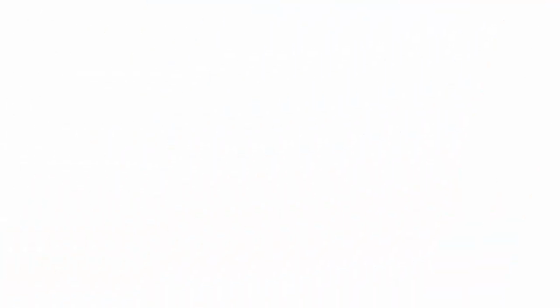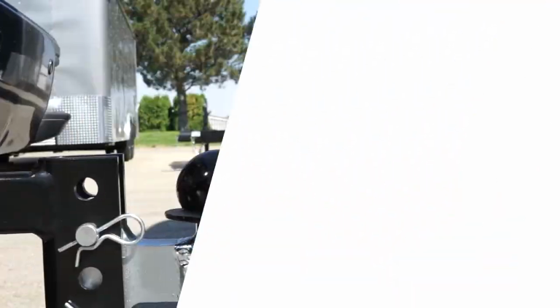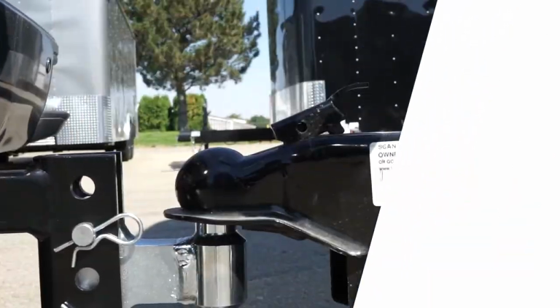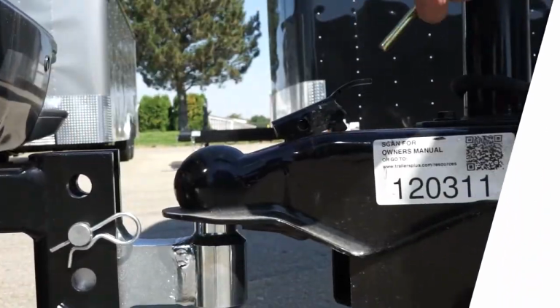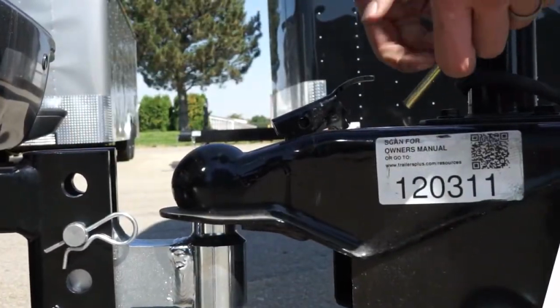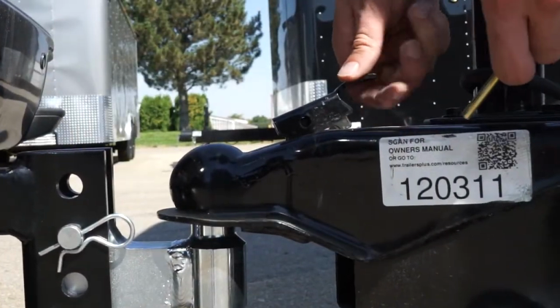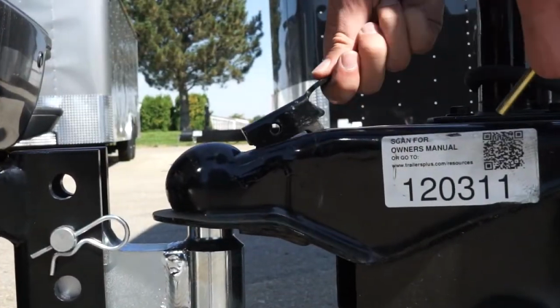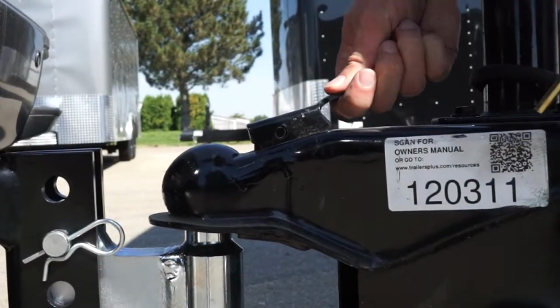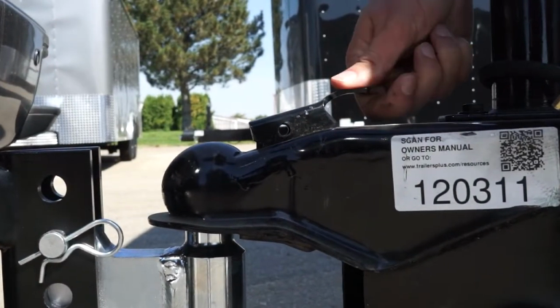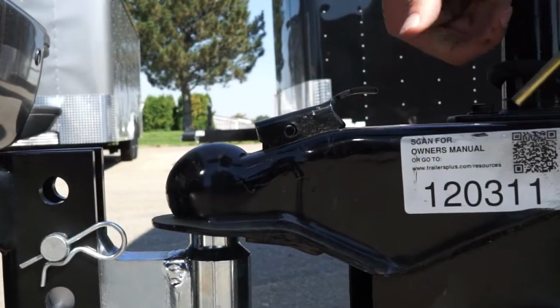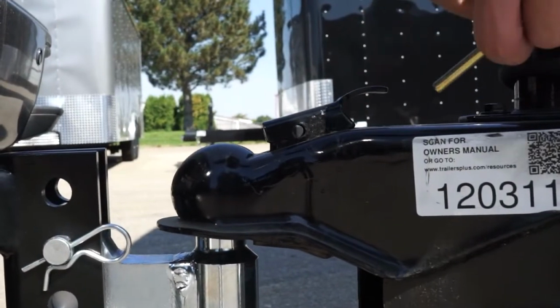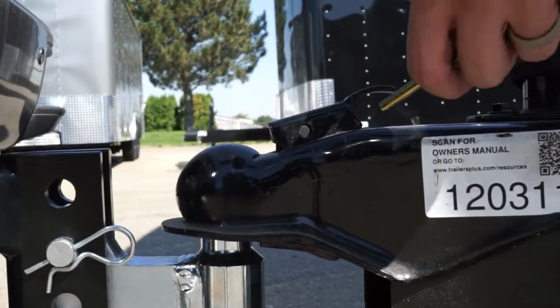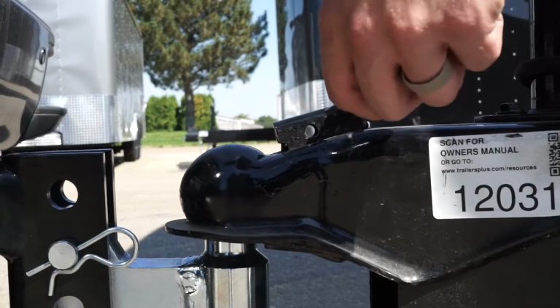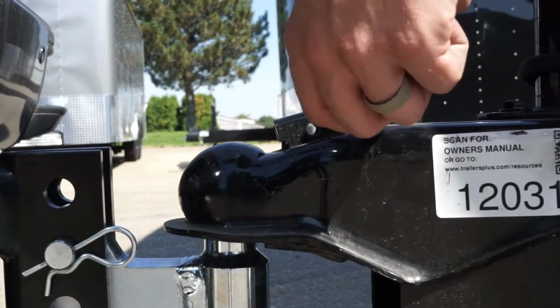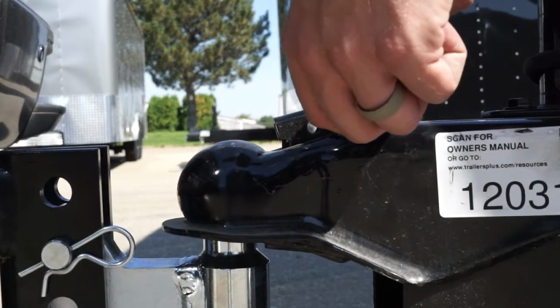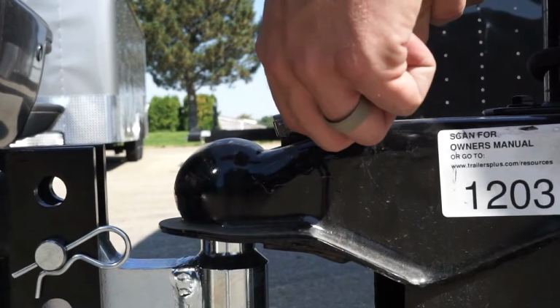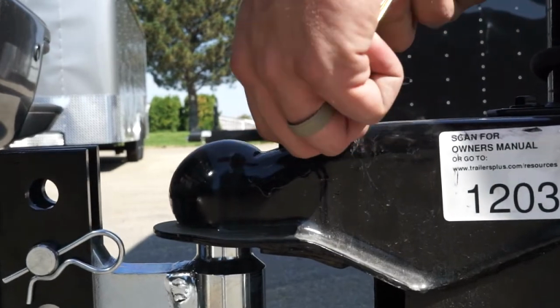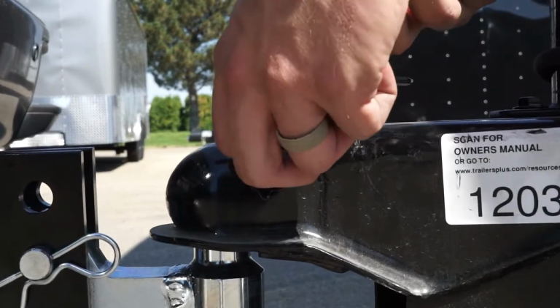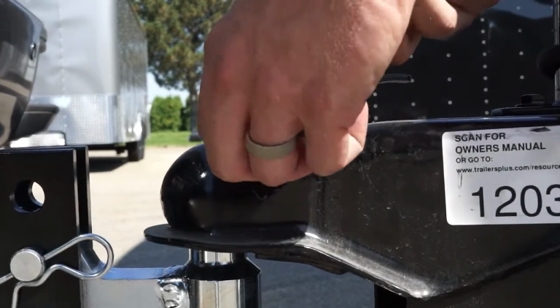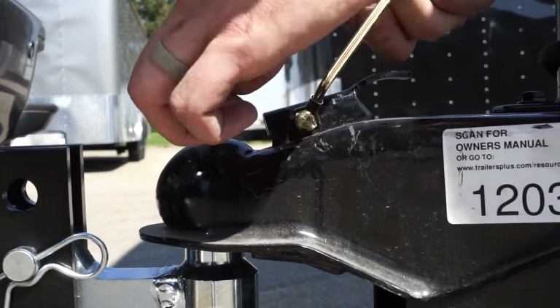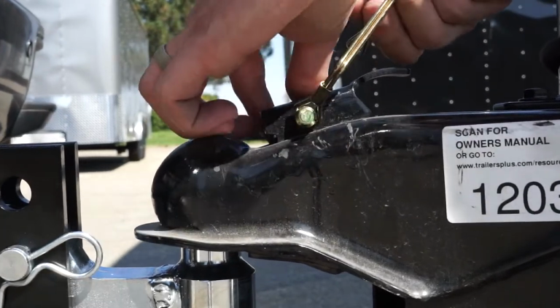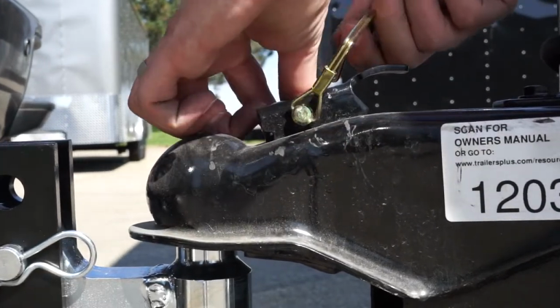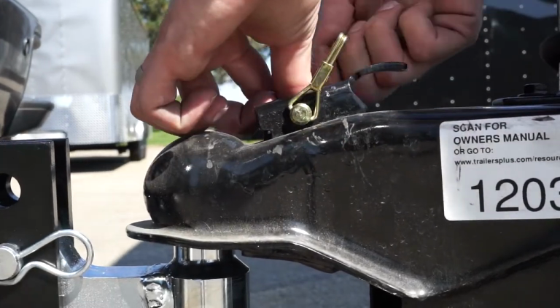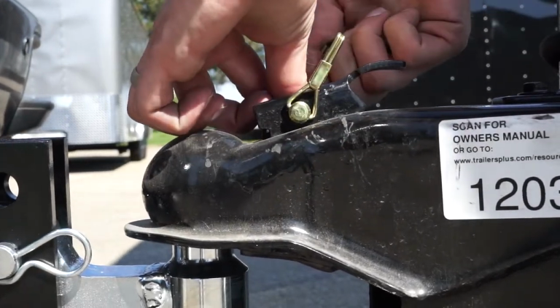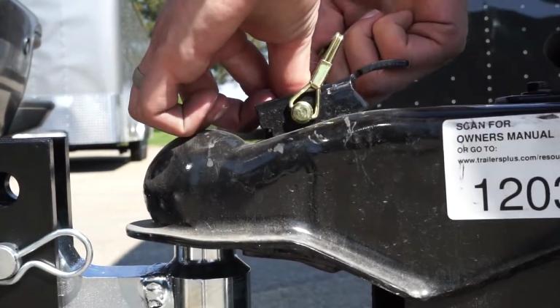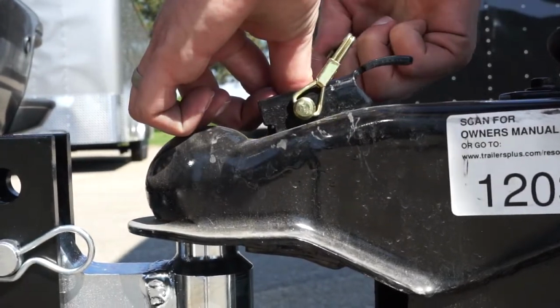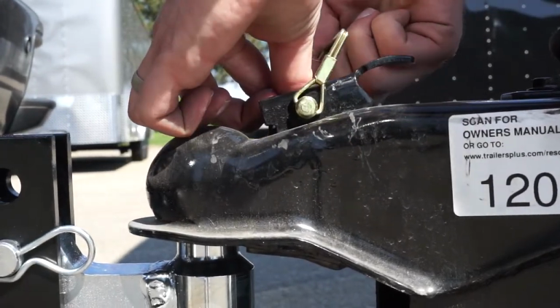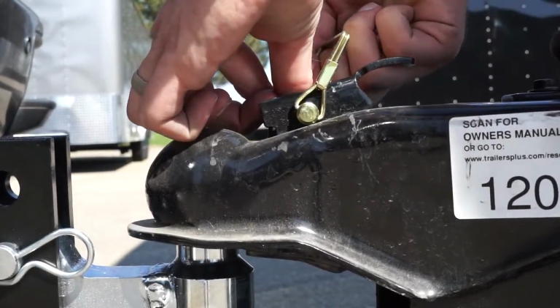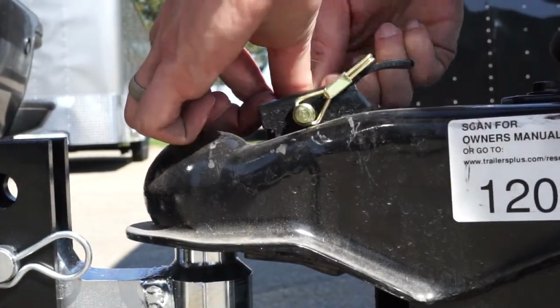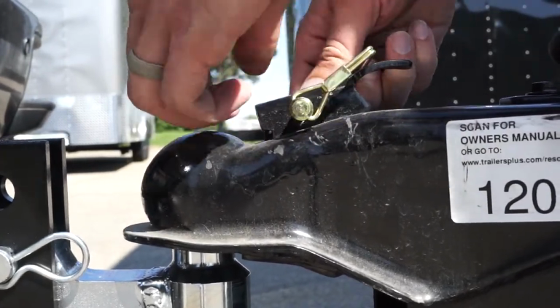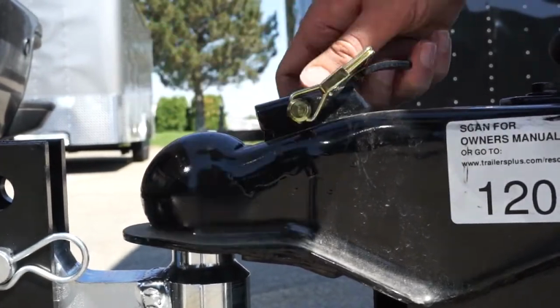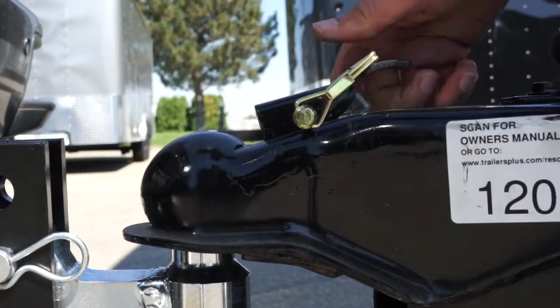The next step is to lock the coupler in place by sliding the latch into the locked position and inserting the coupler latch pin.